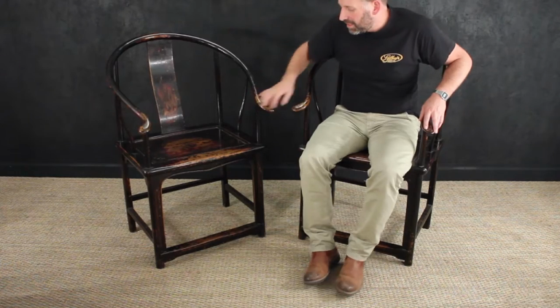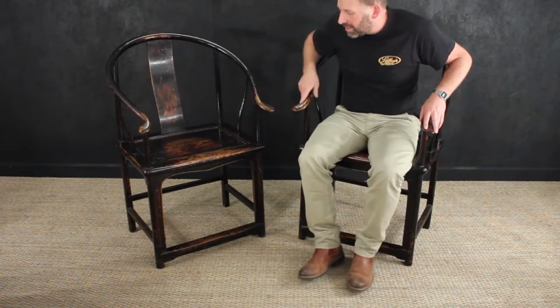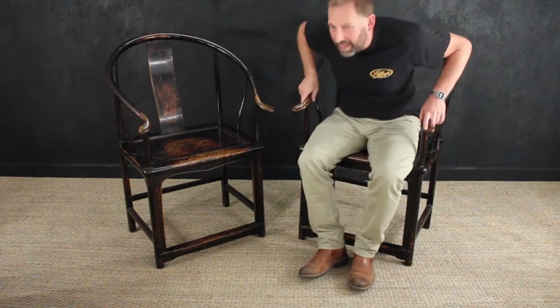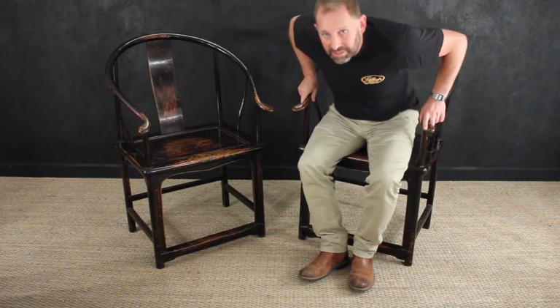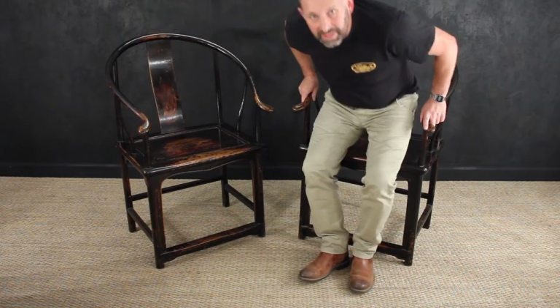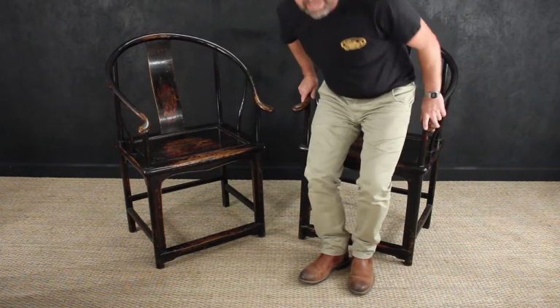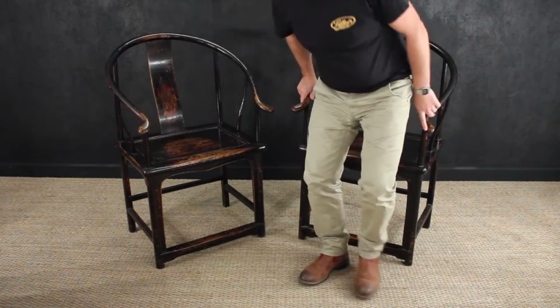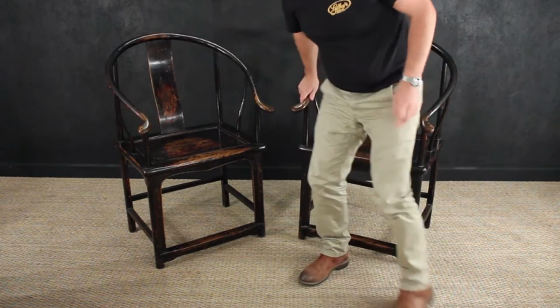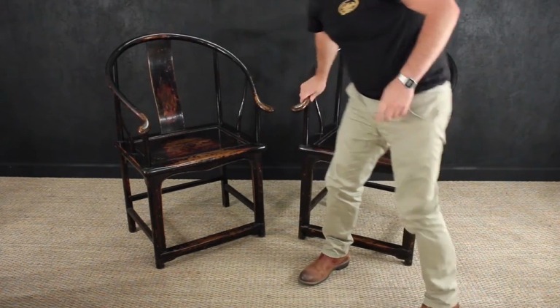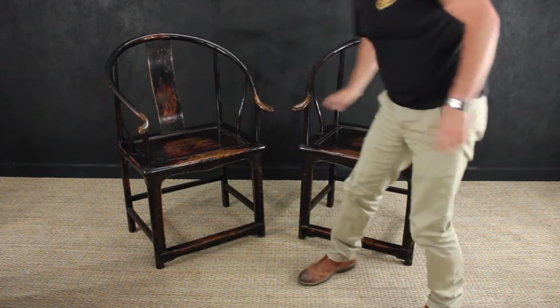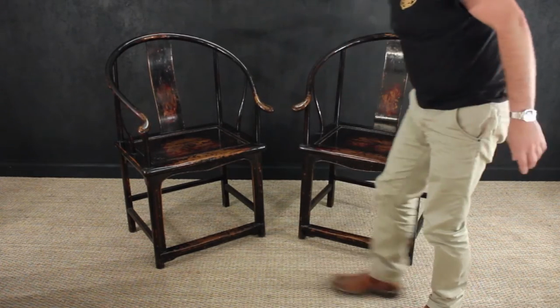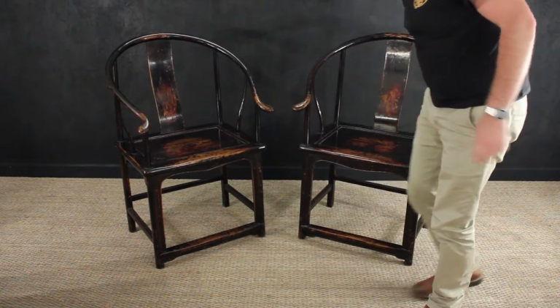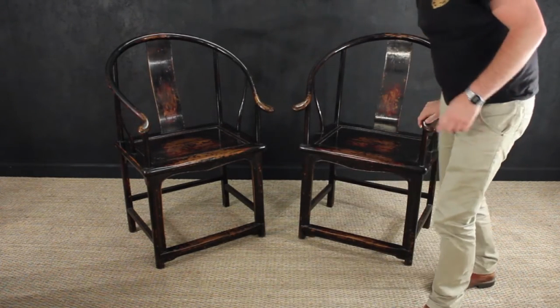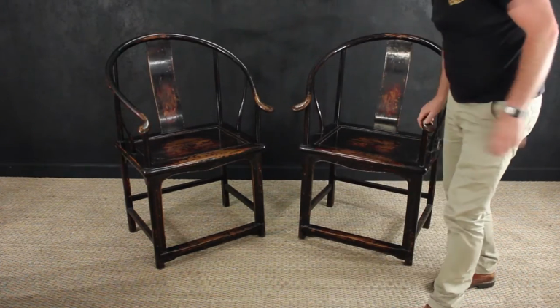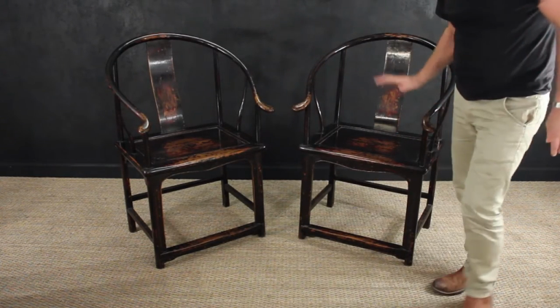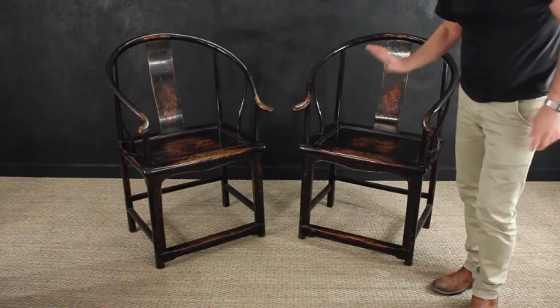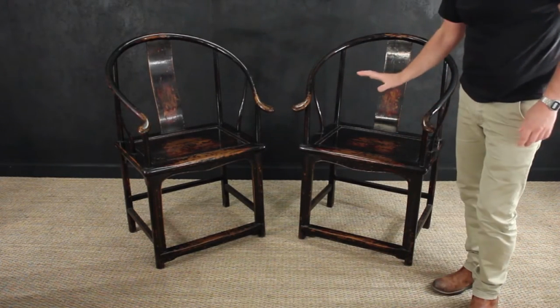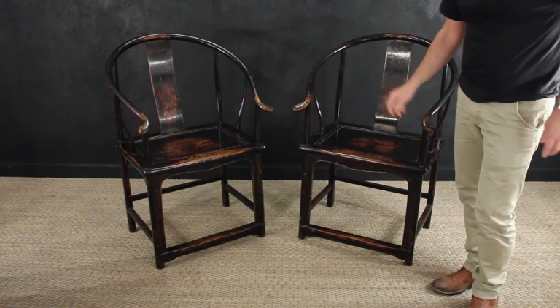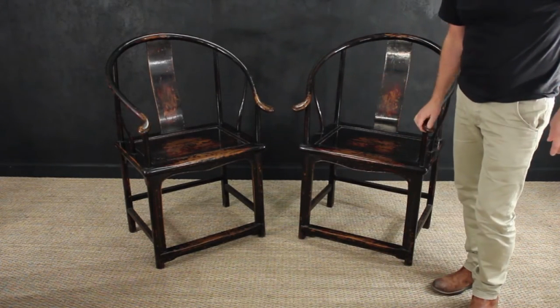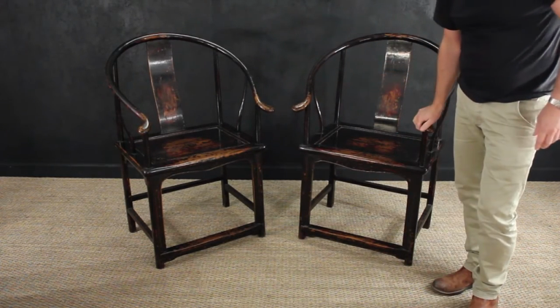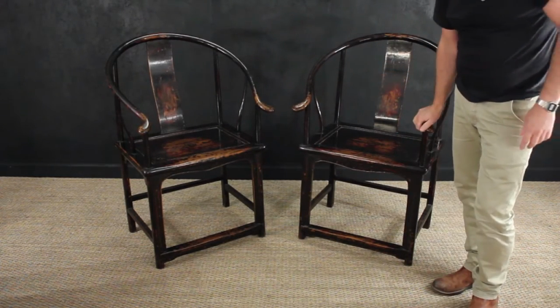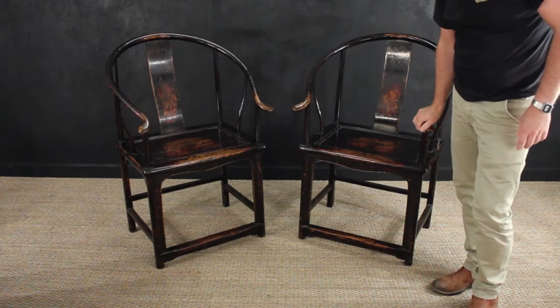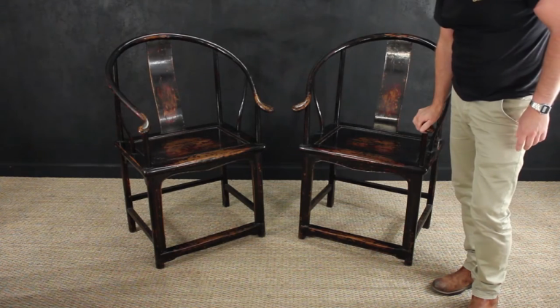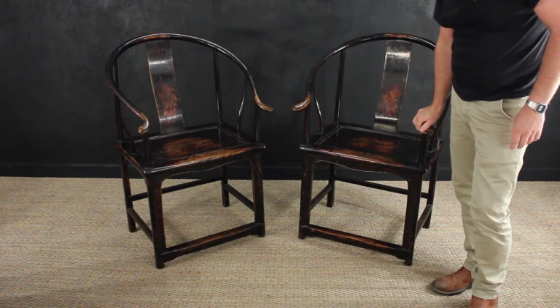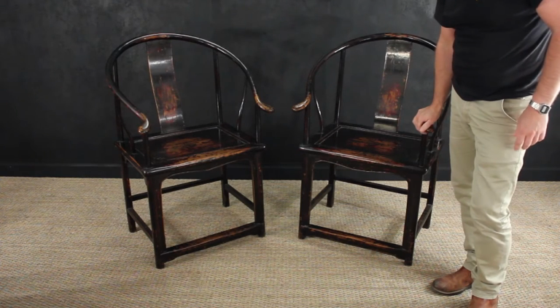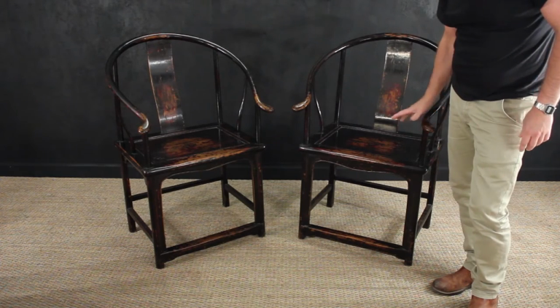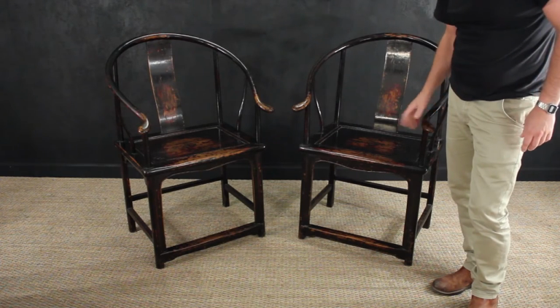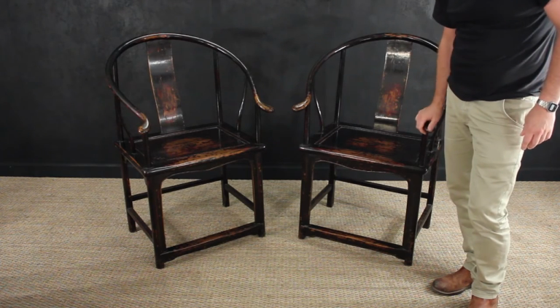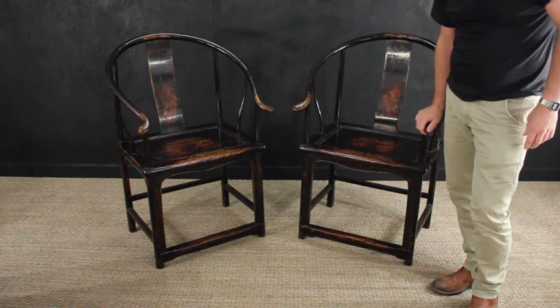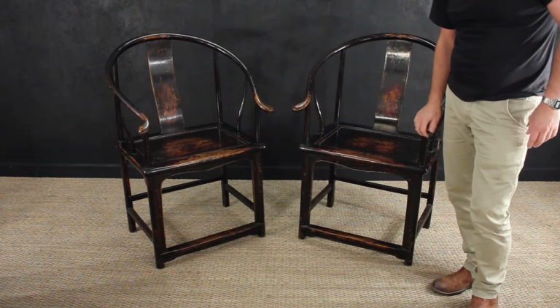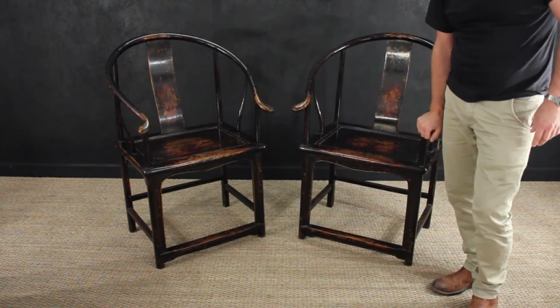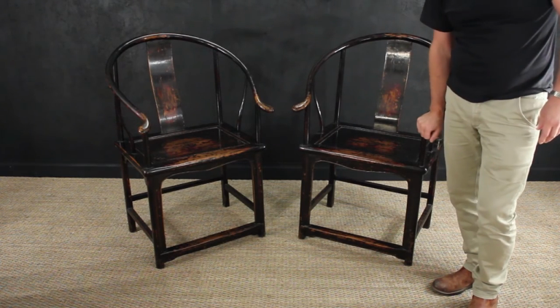They are absolutely exceptional chairs. In original condition — we haven't touched them. They're just as they should be. Absolutely perfect.